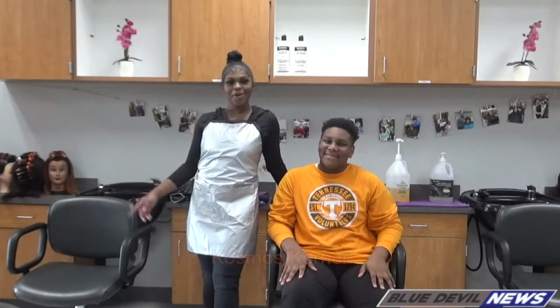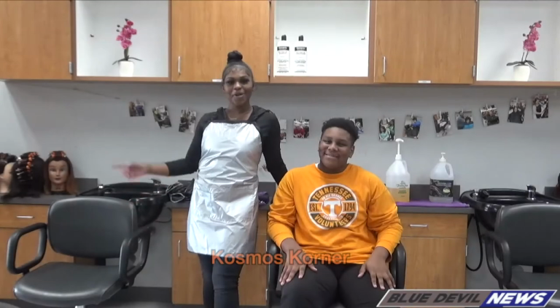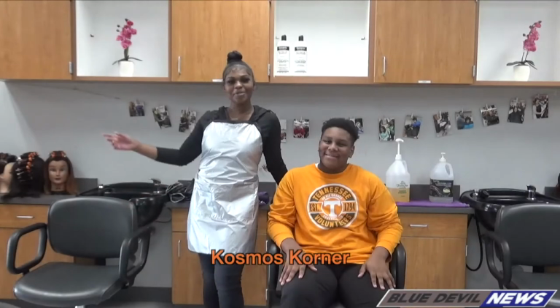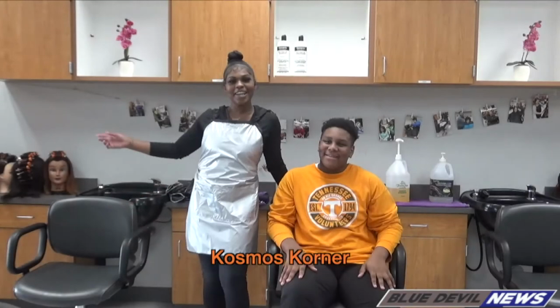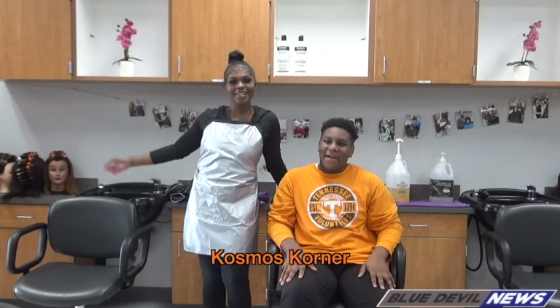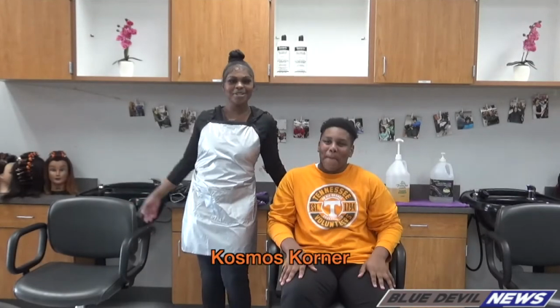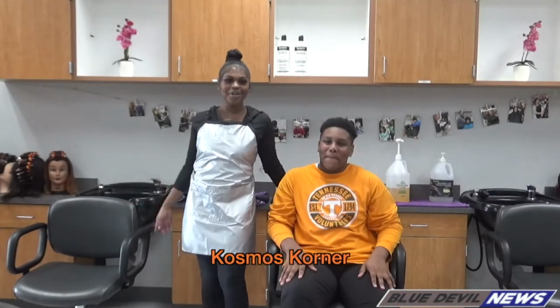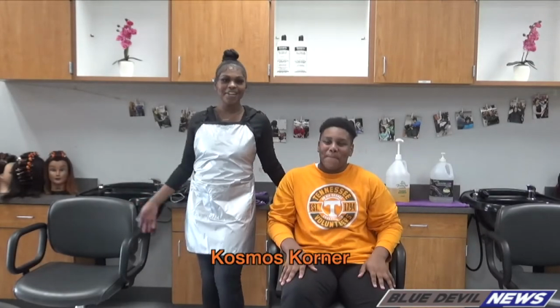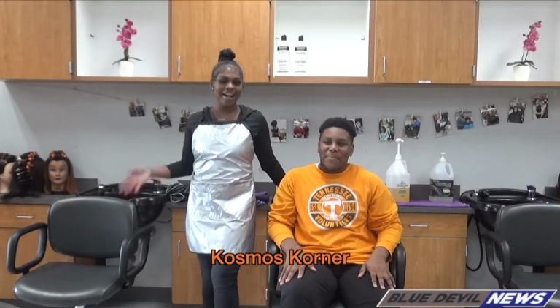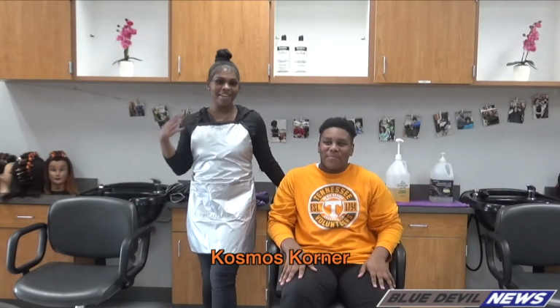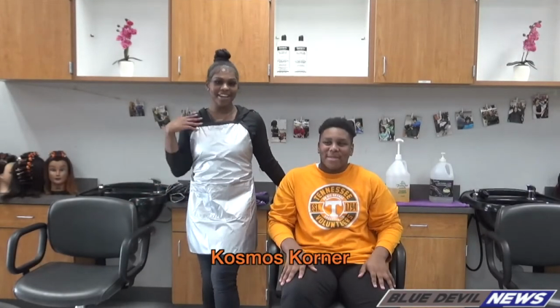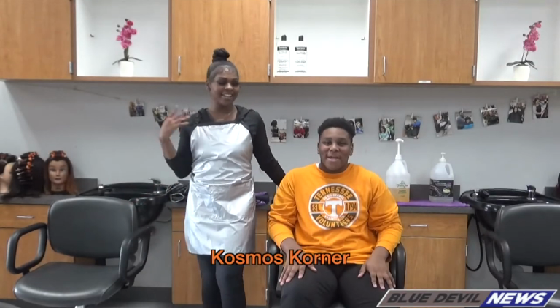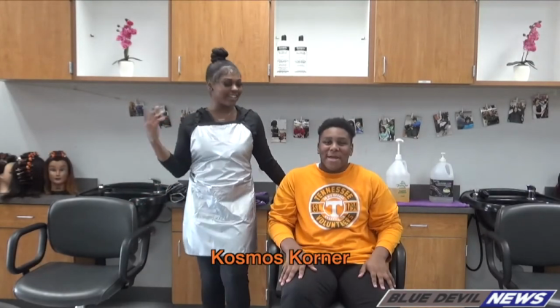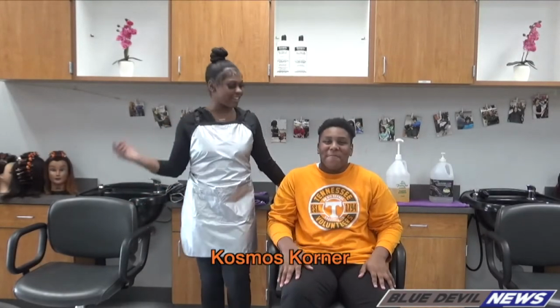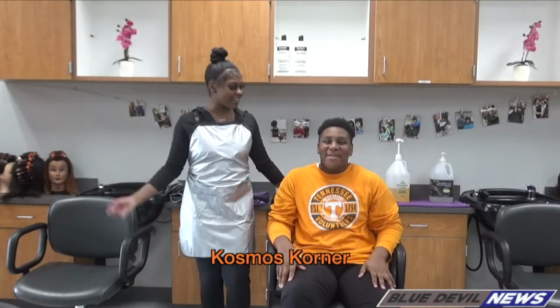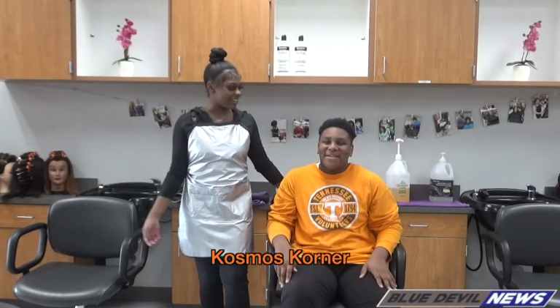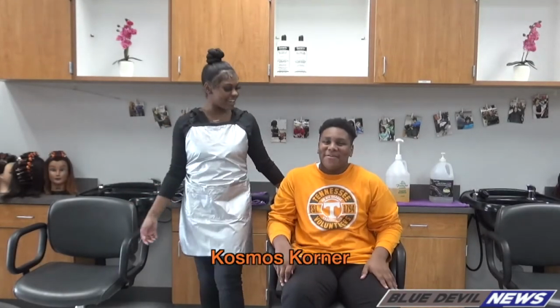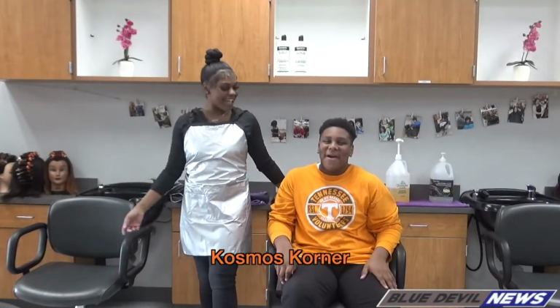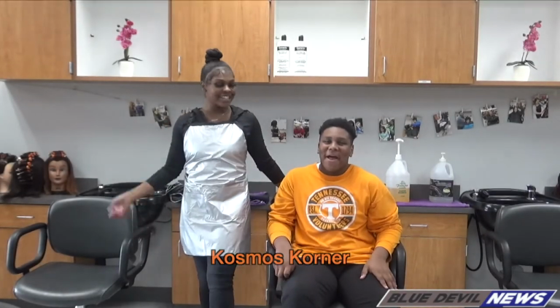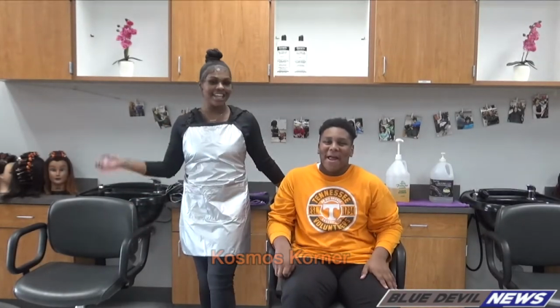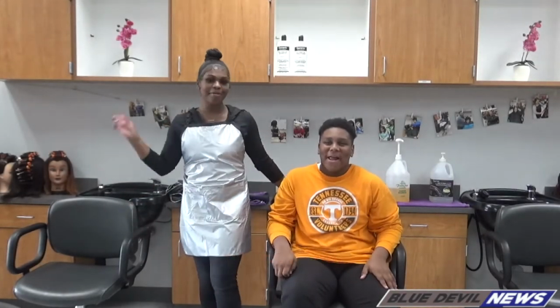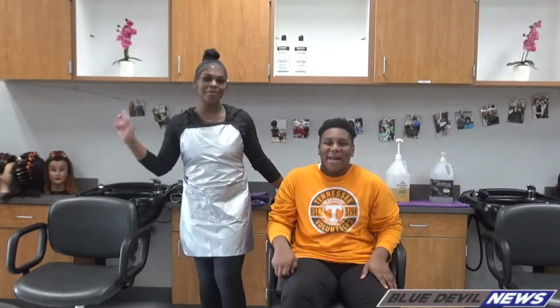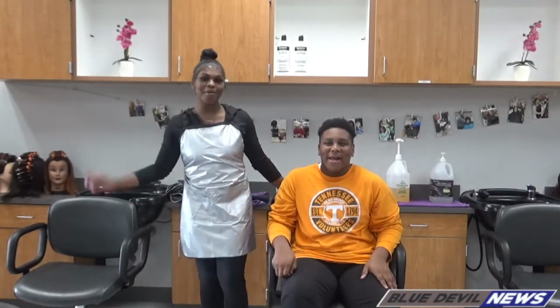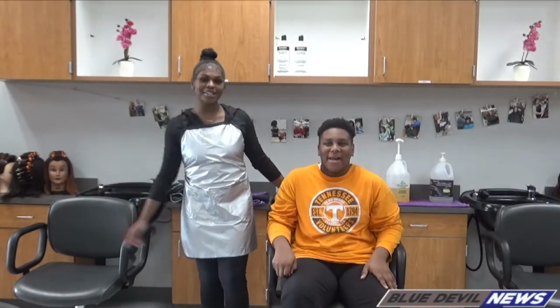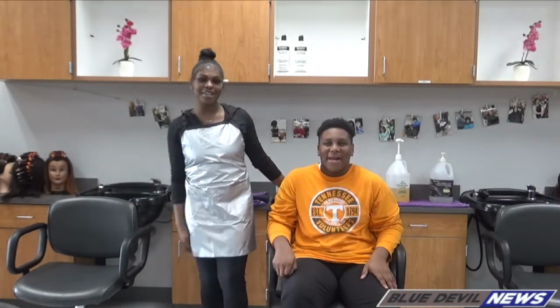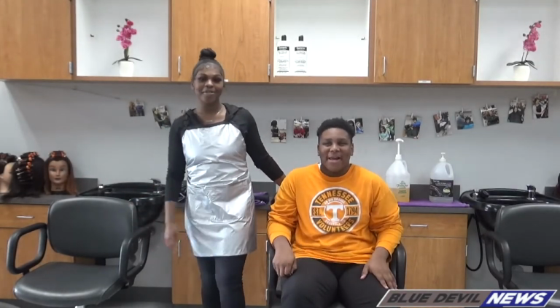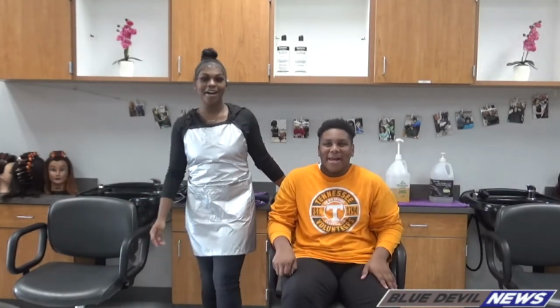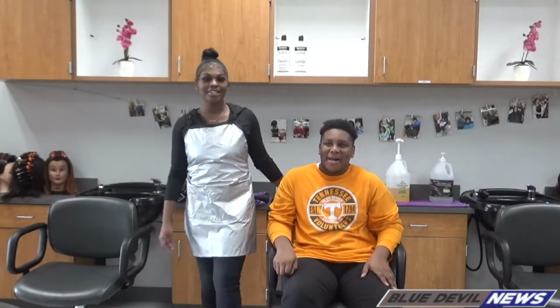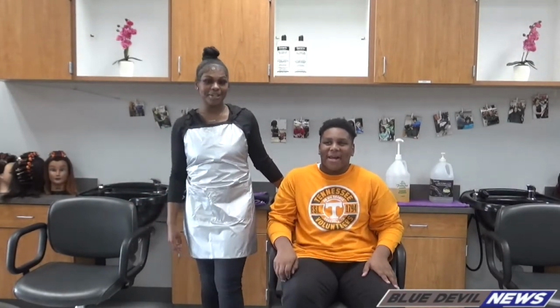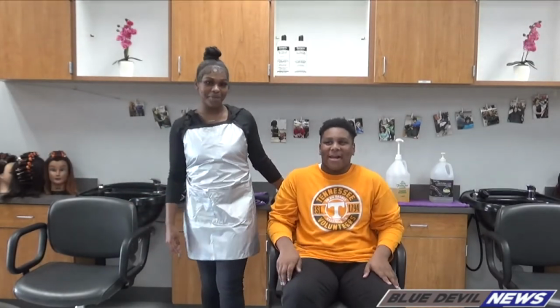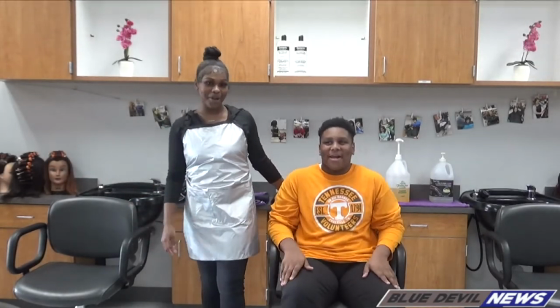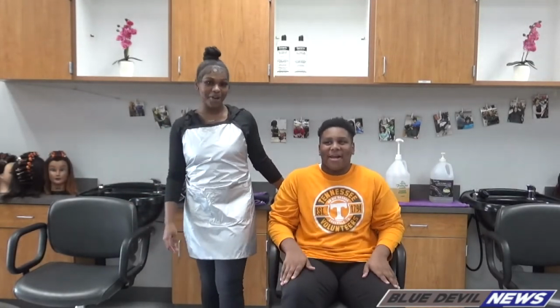Welcome to Cosmos Corner. I'm Ayanna. I'm Mikkel. Today I'm going to properly show you how to shampoo hair.